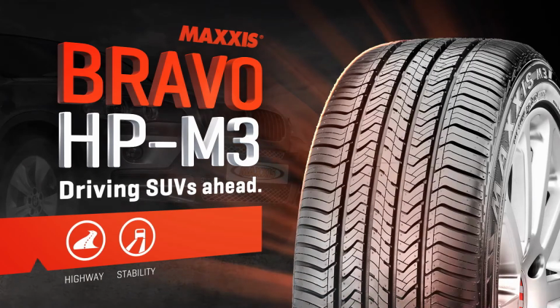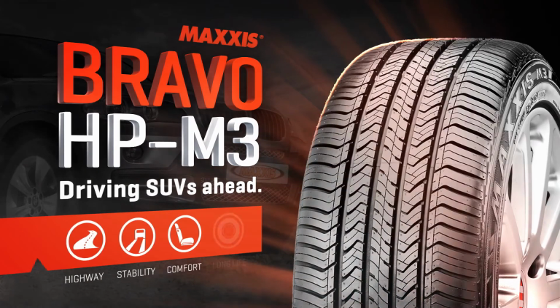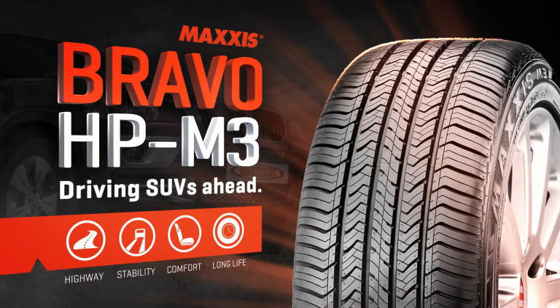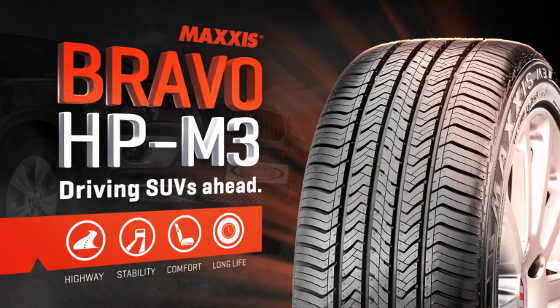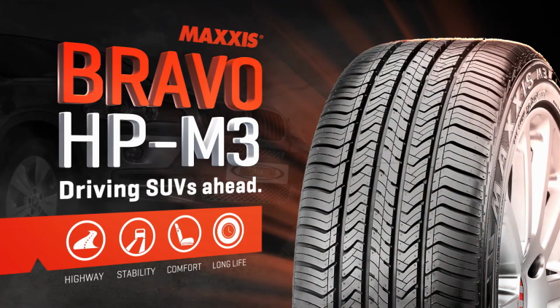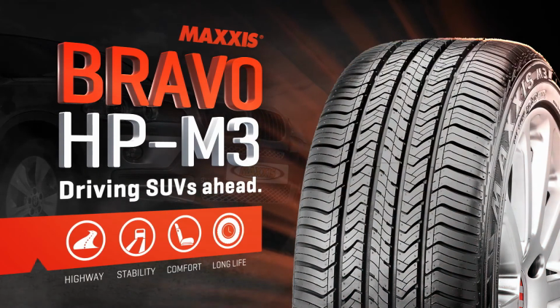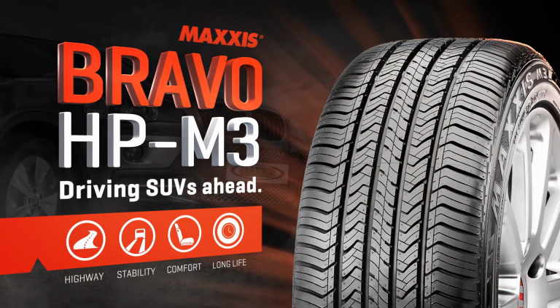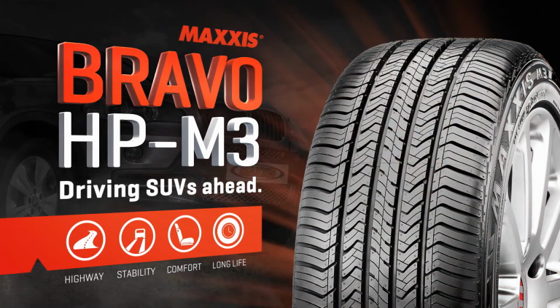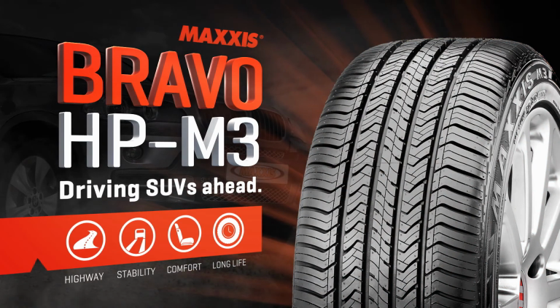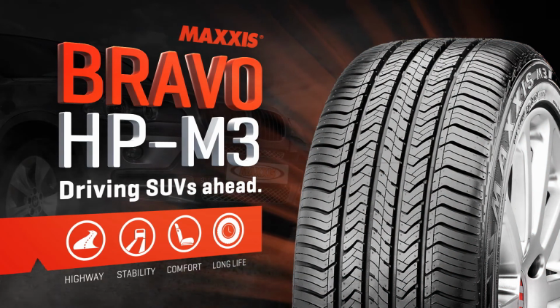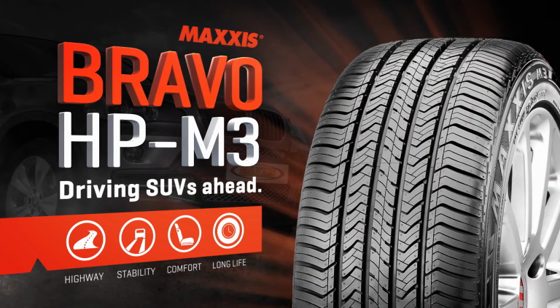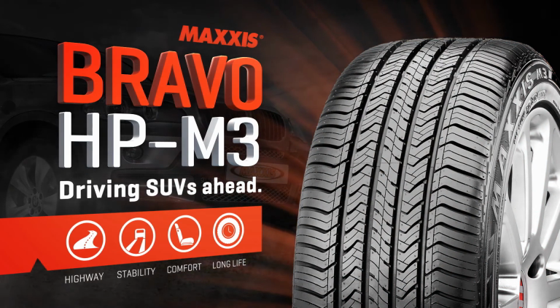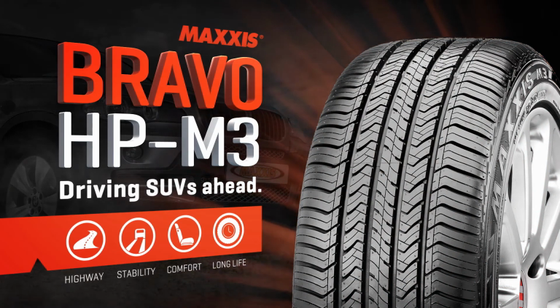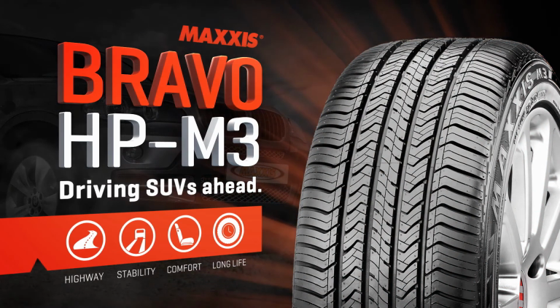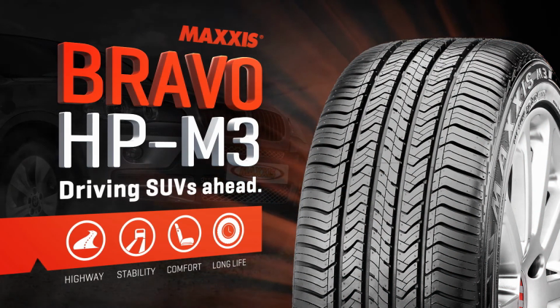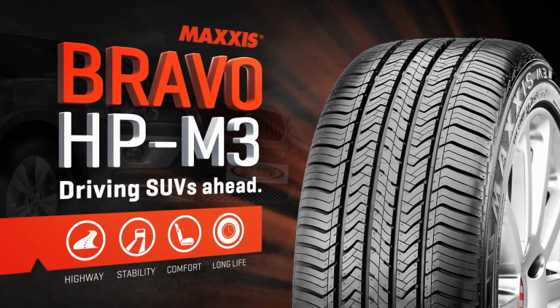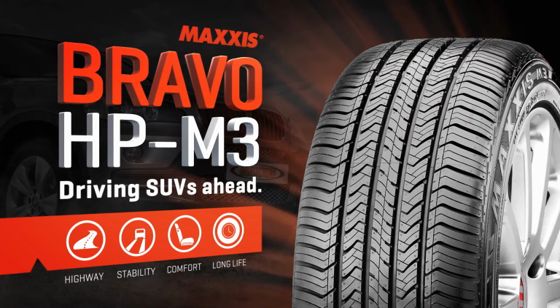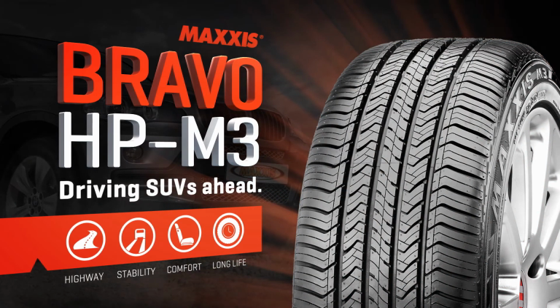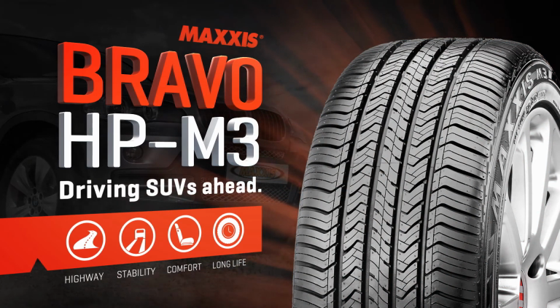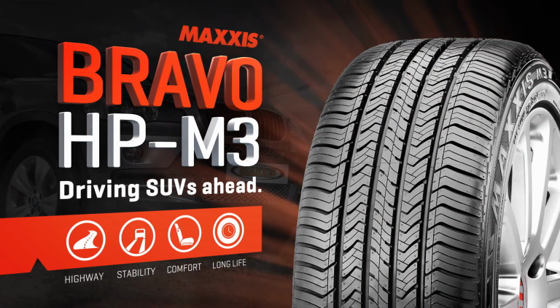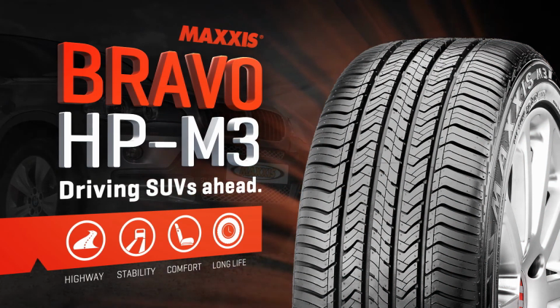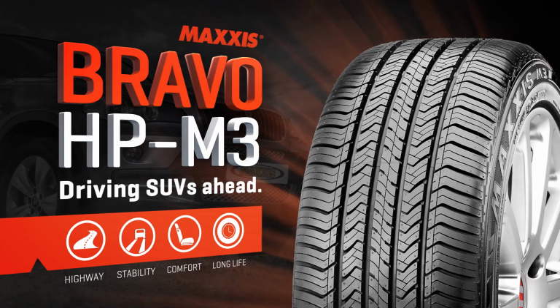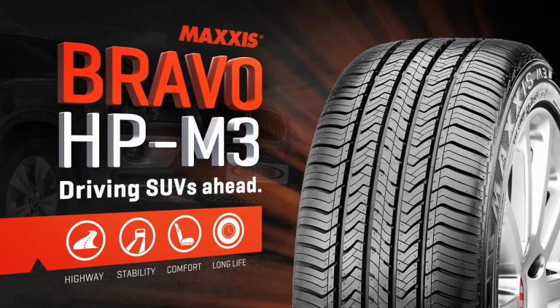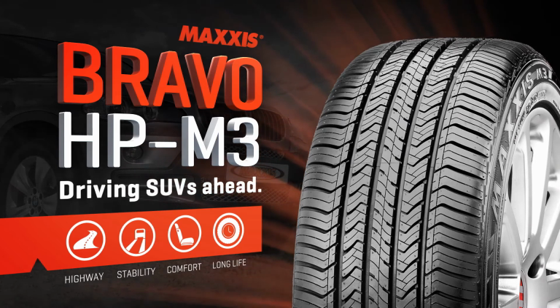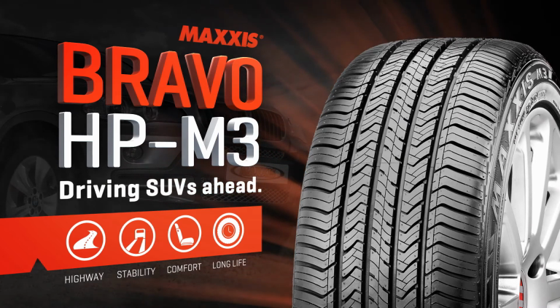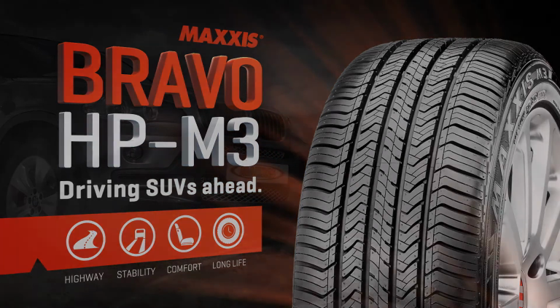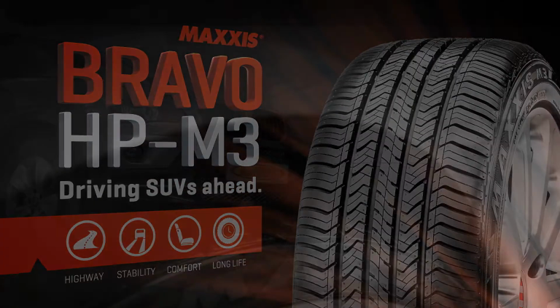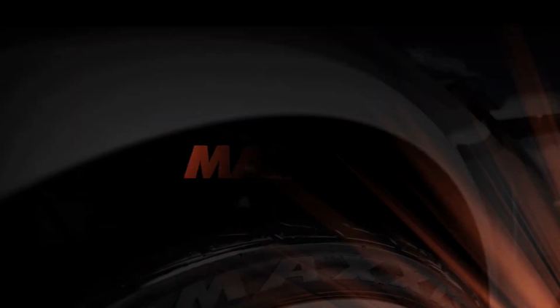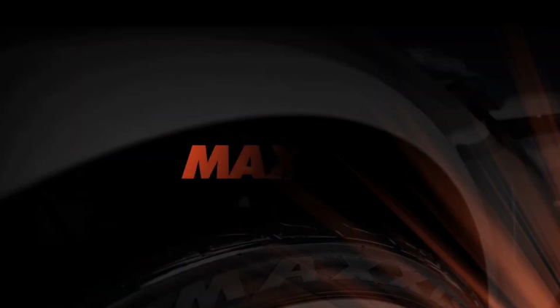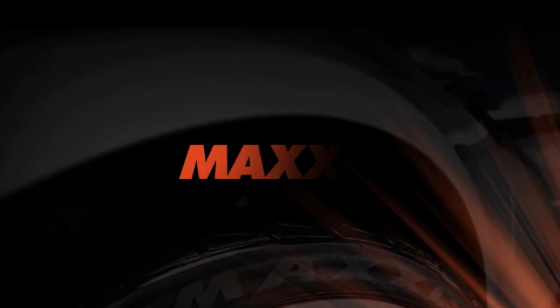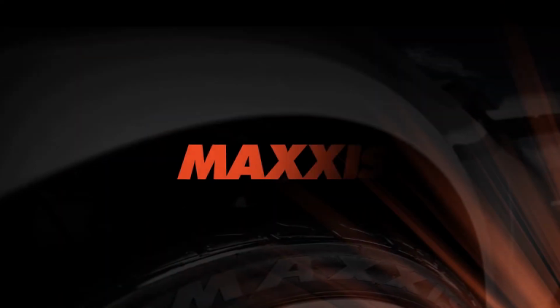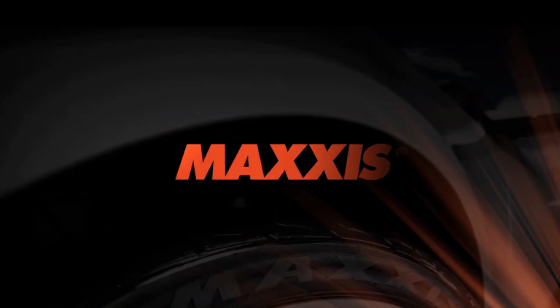If that sounds like the kind of performance you want in an SUV tyre, slip on some today.